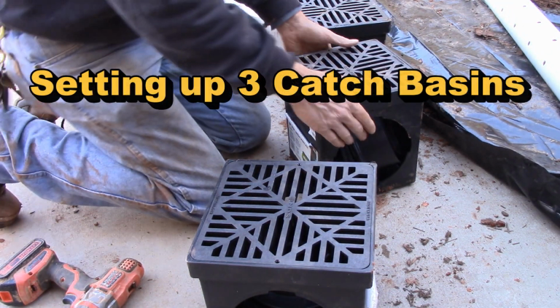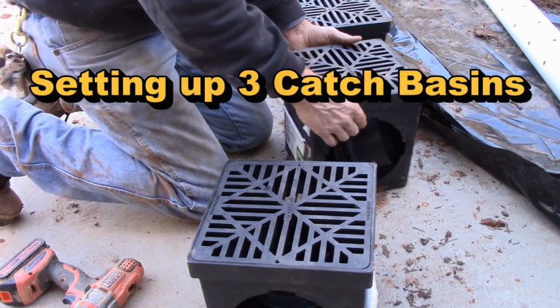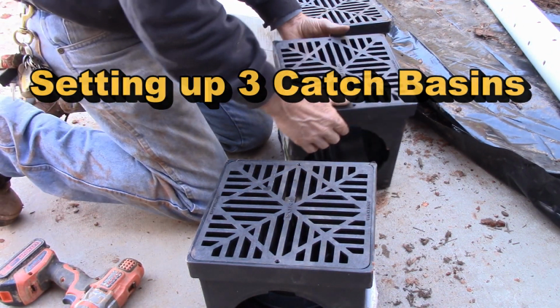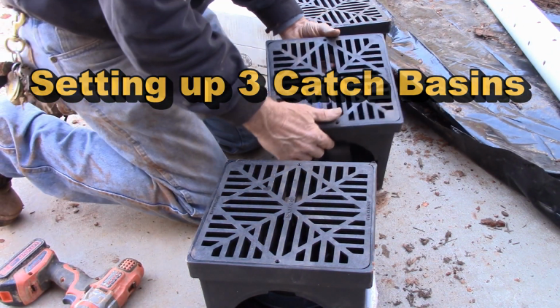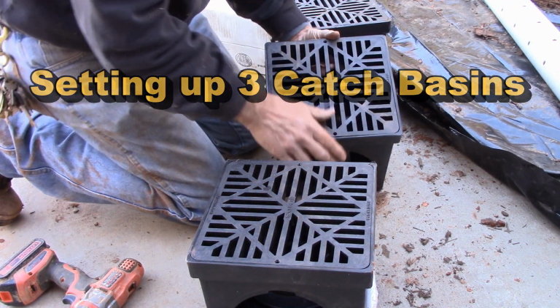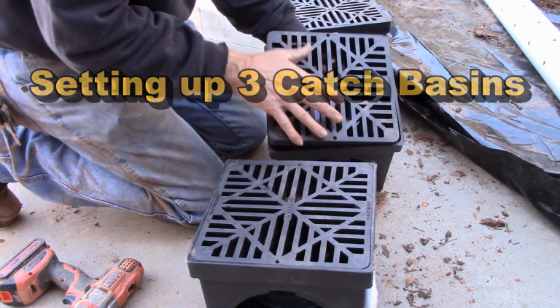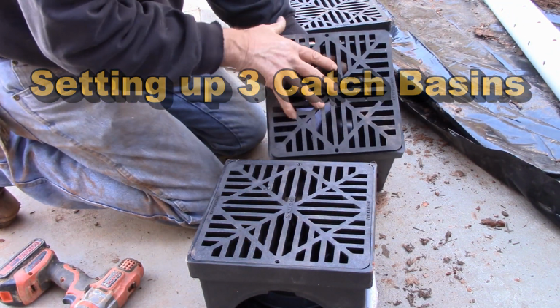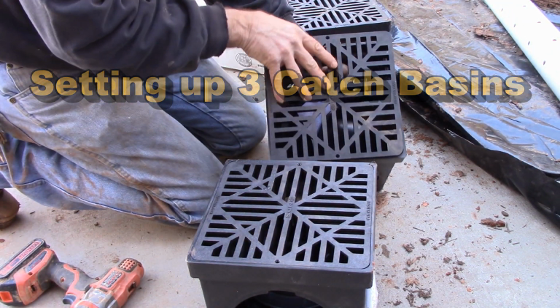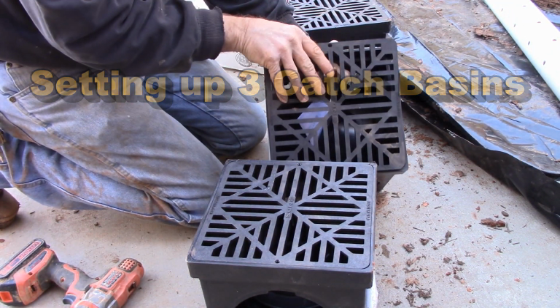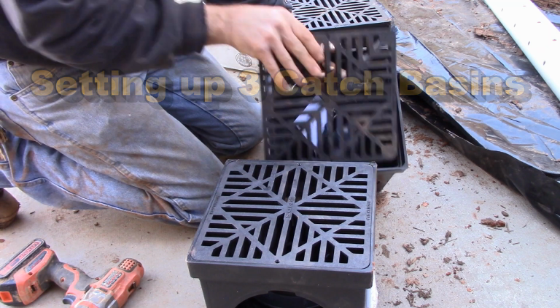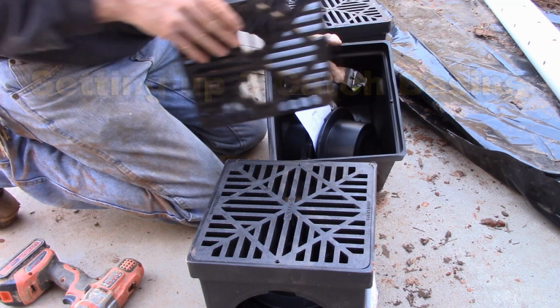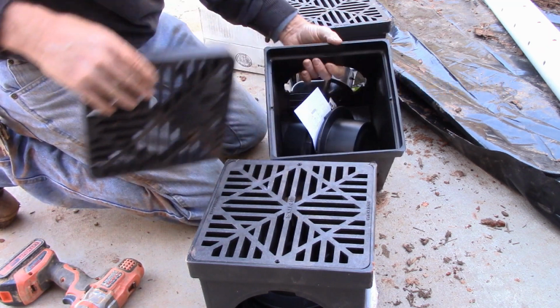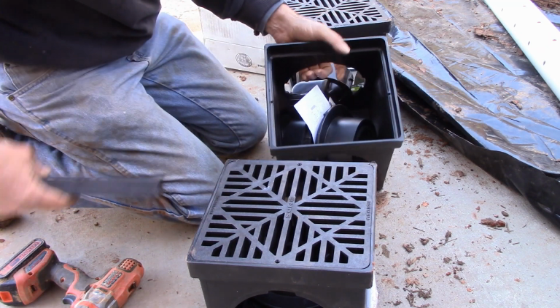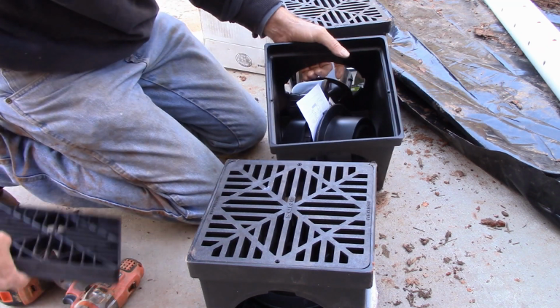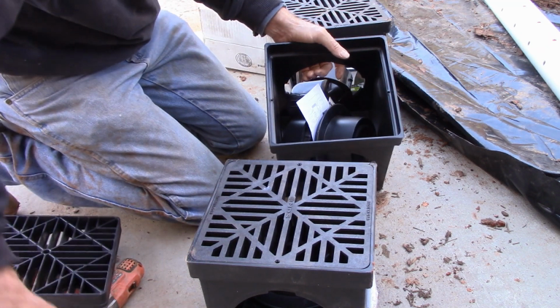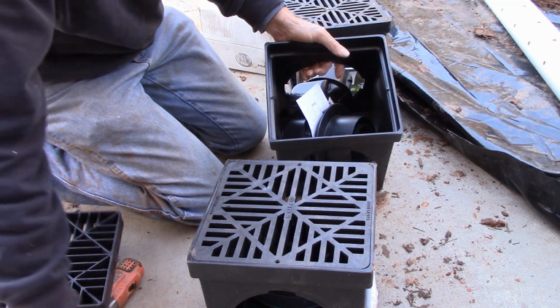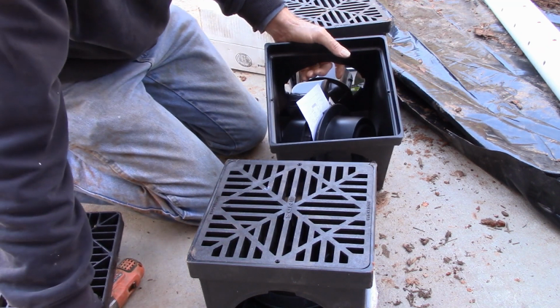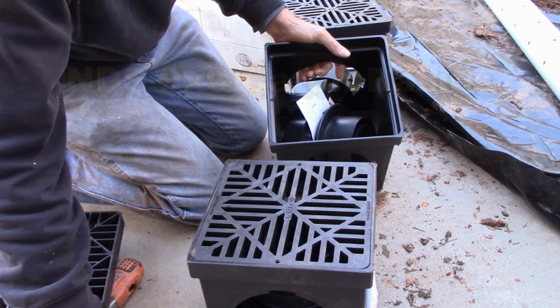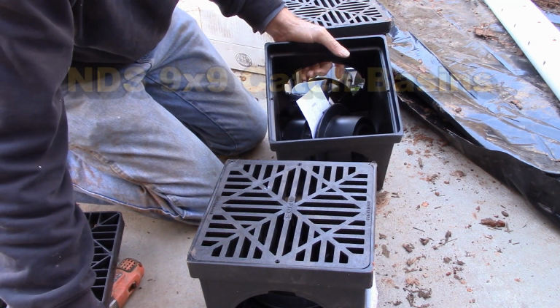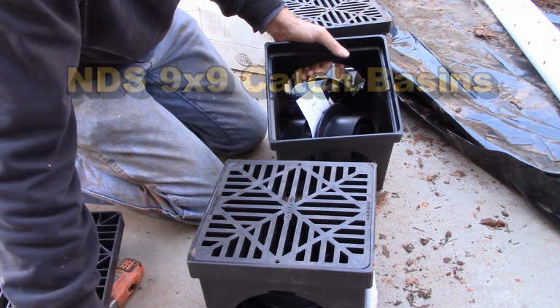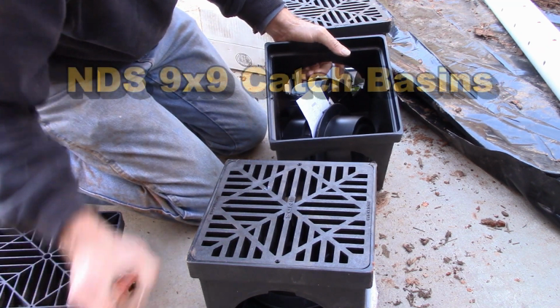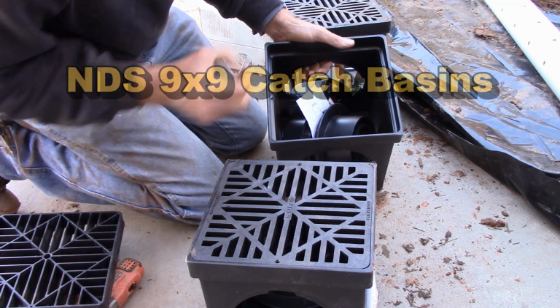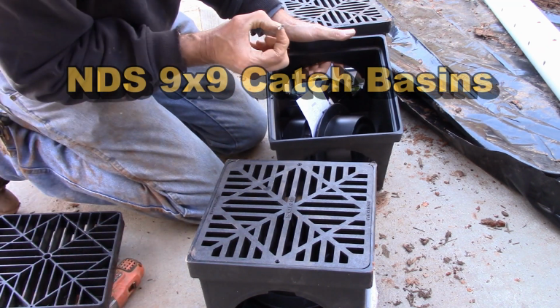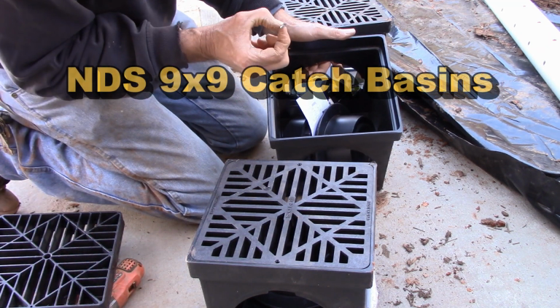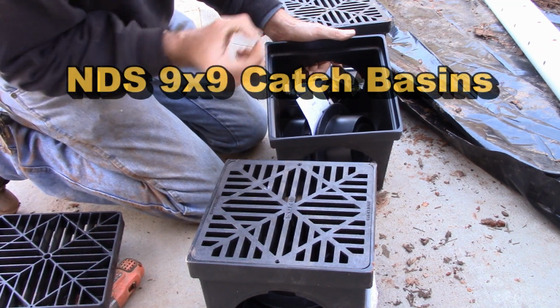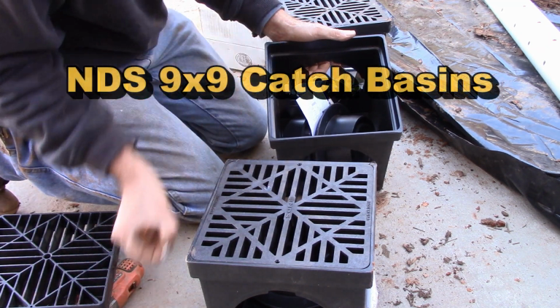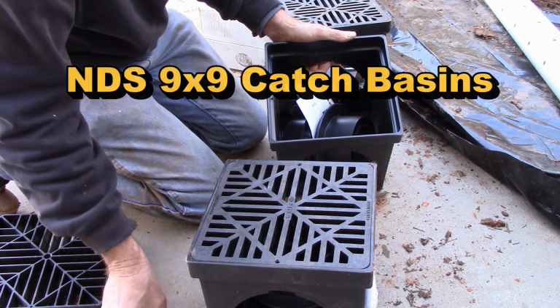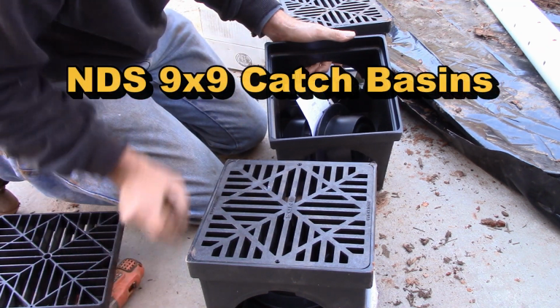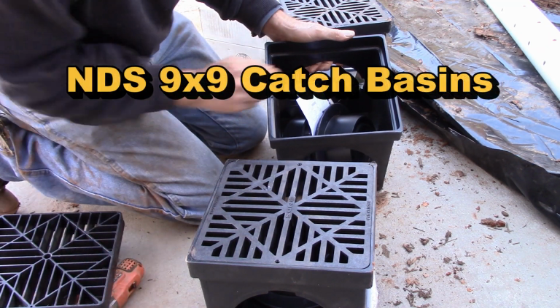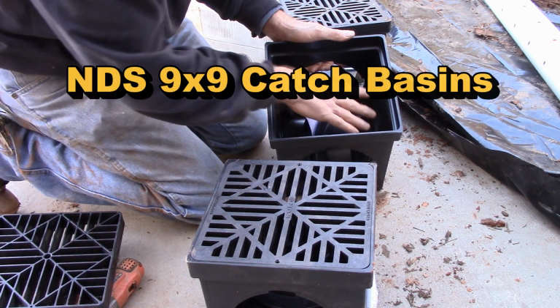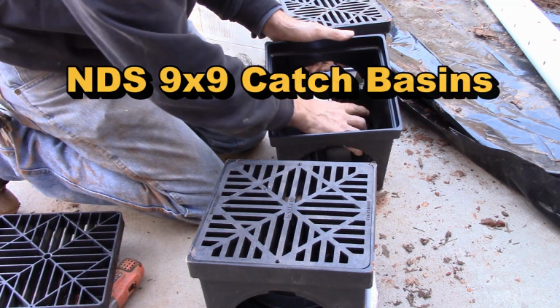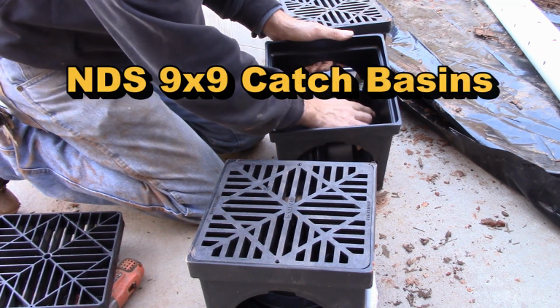So next we're going to go ahead and set these catch basins up. I've already taken out the screws that hold the grate in place.